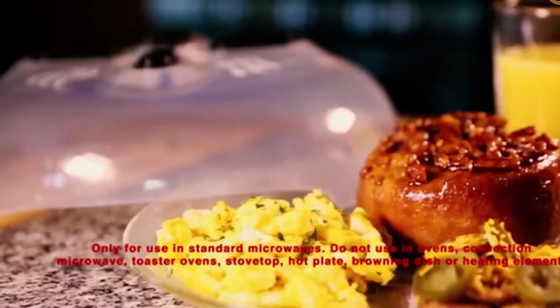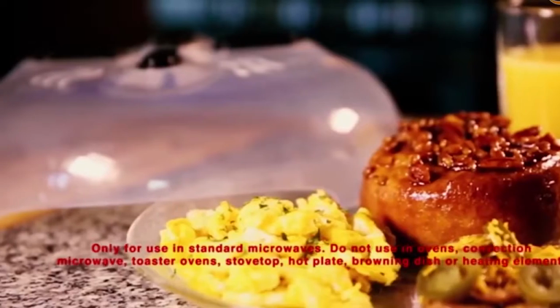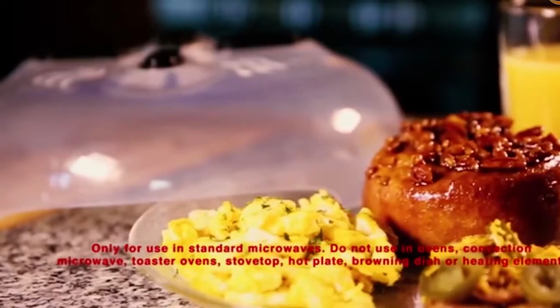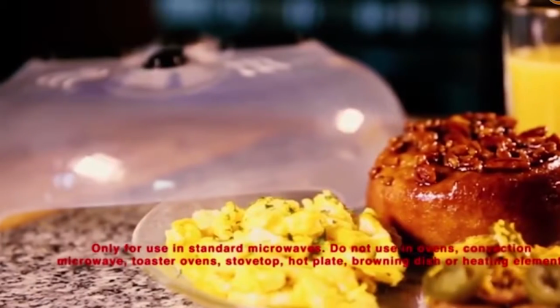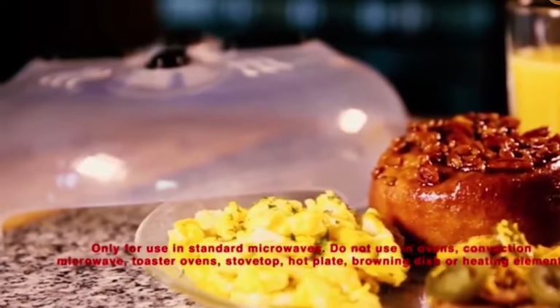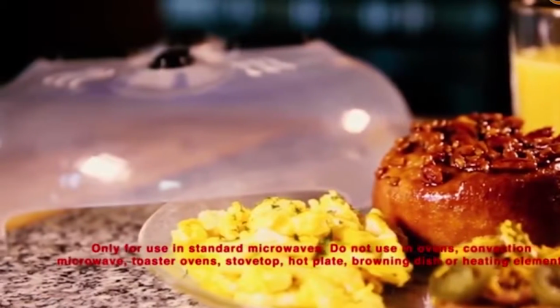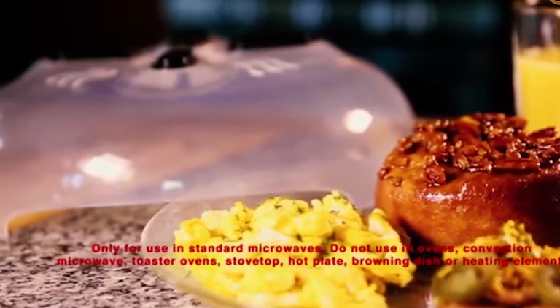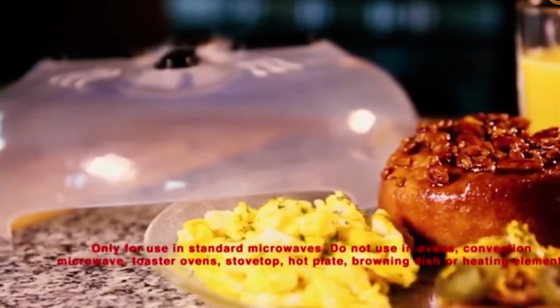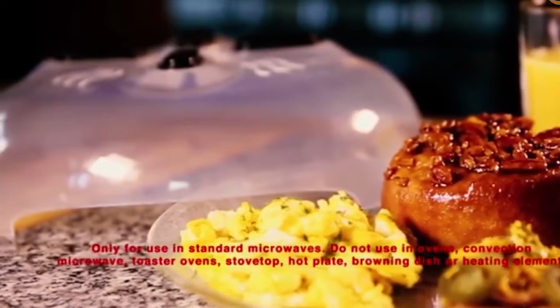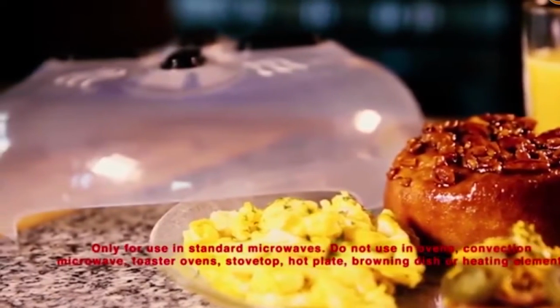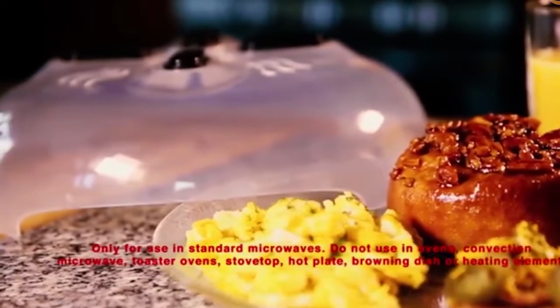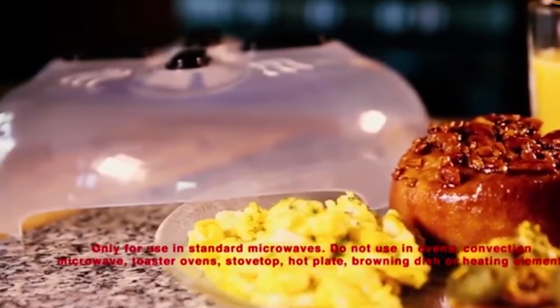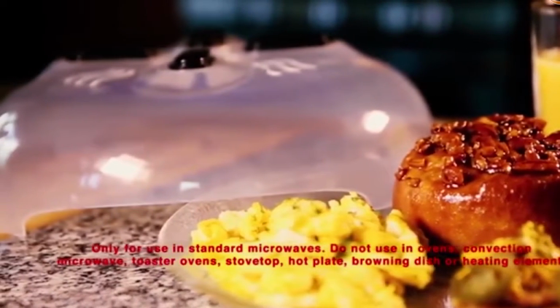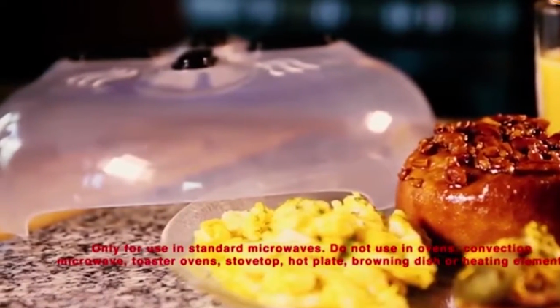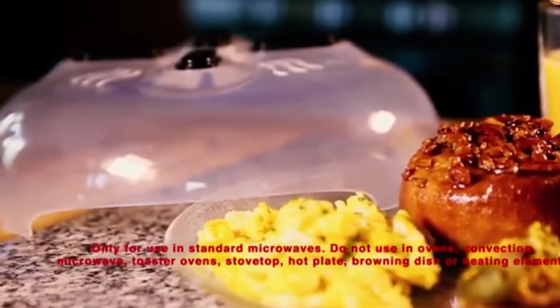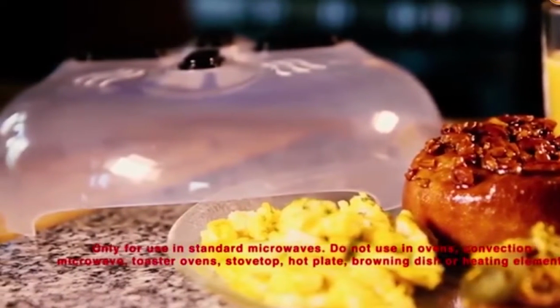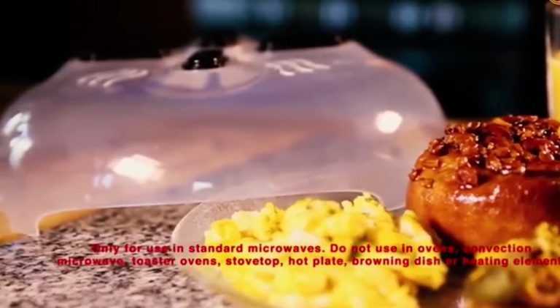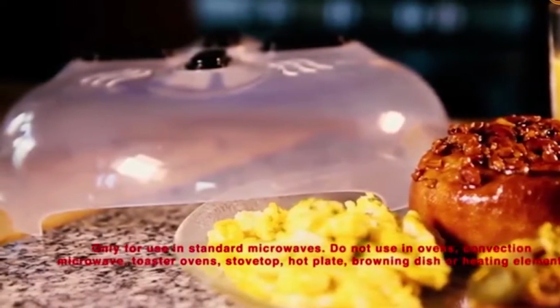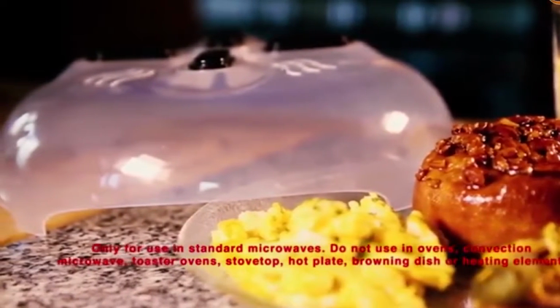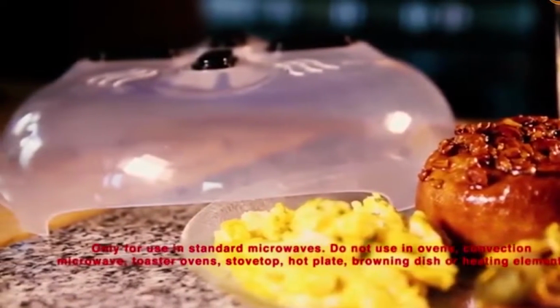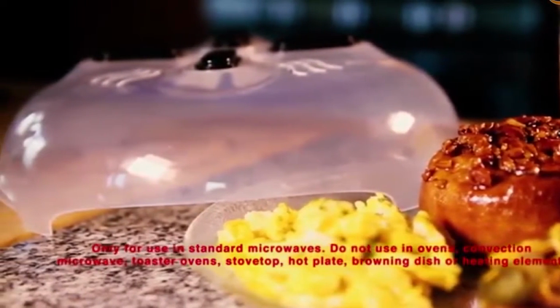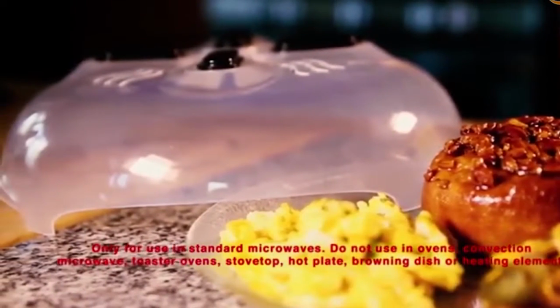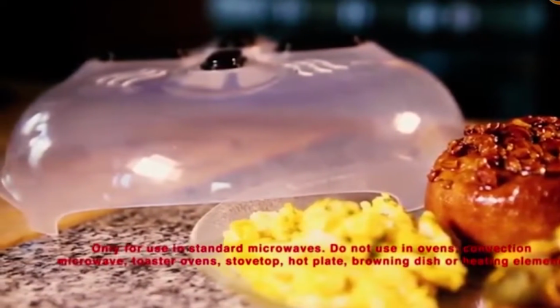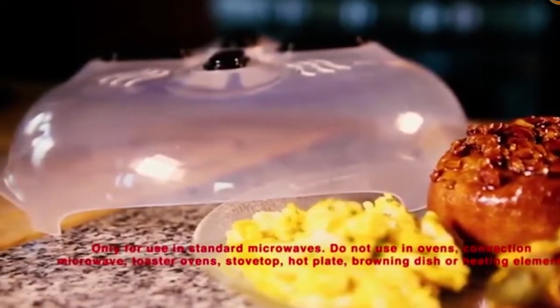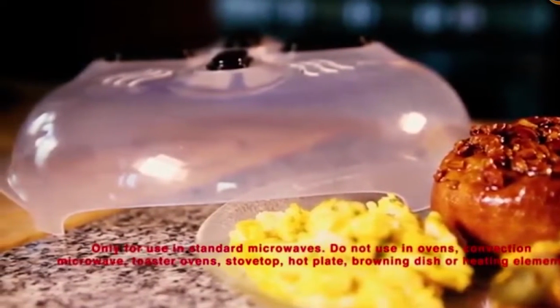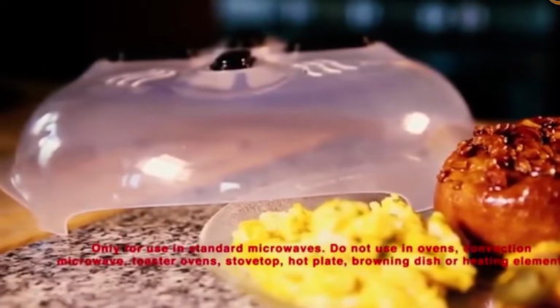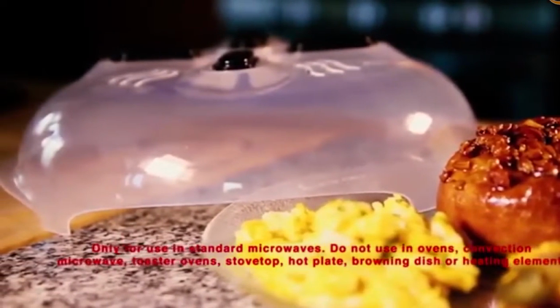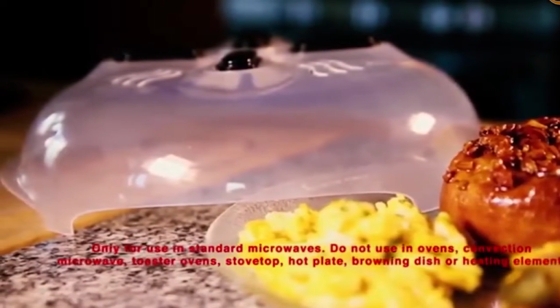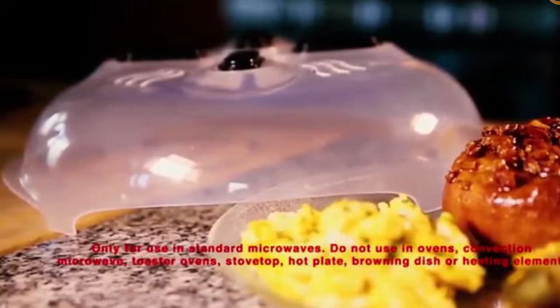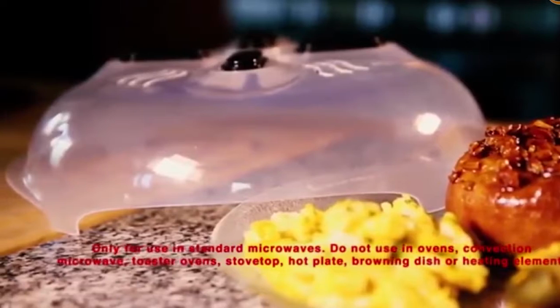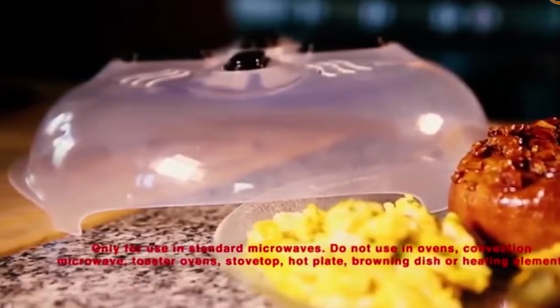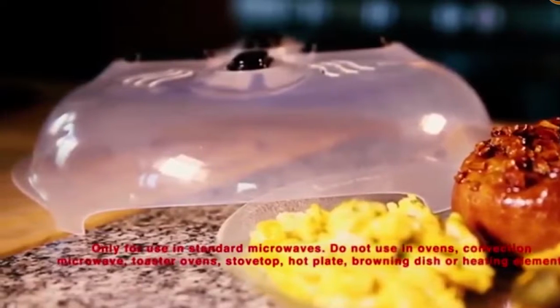Do not use with ovens, convection microwaves, toaster ovens, stovetops, hot plates, browning dishes, or a heating element.